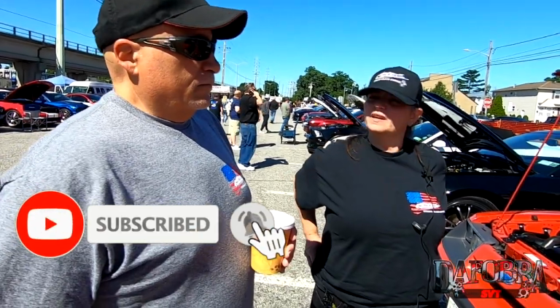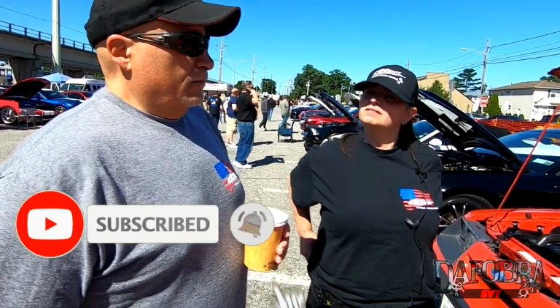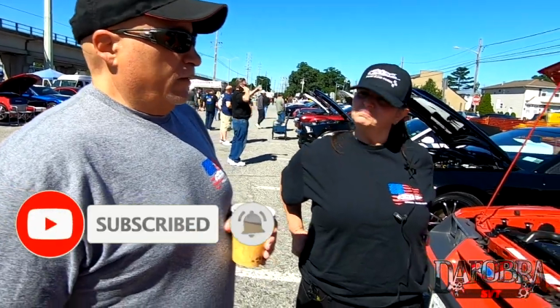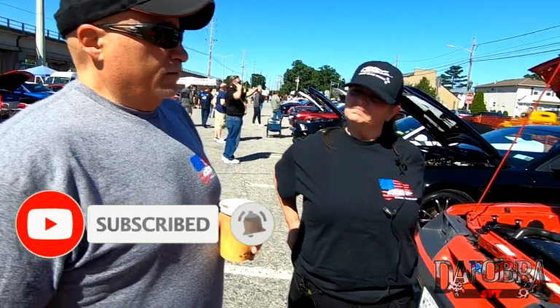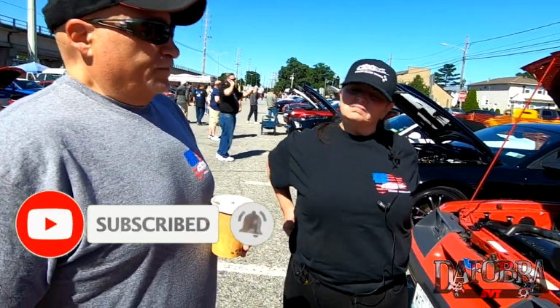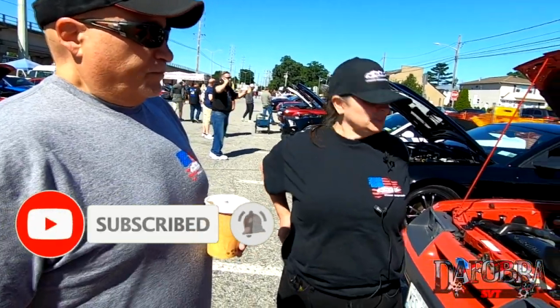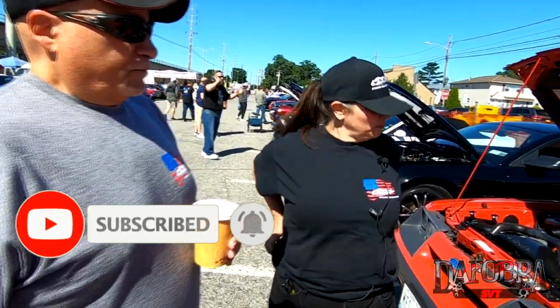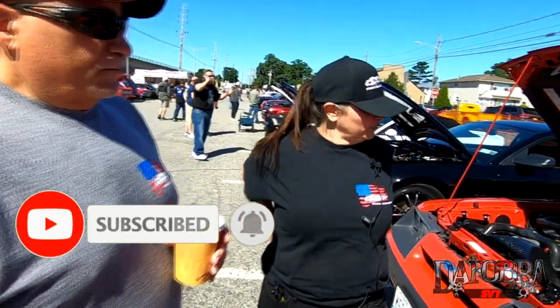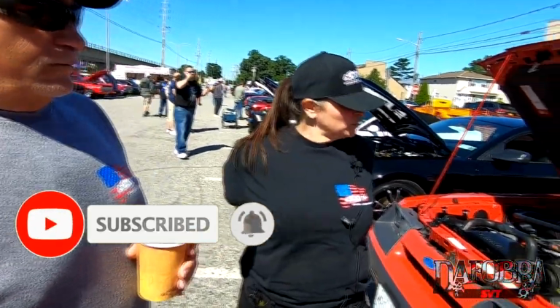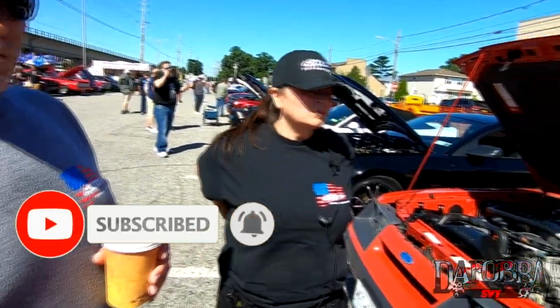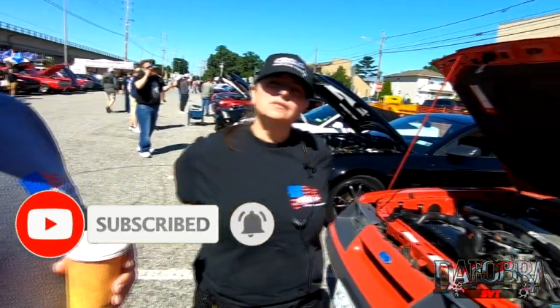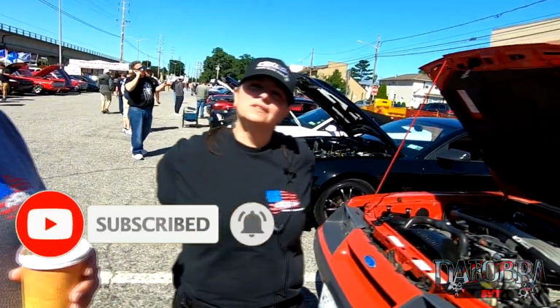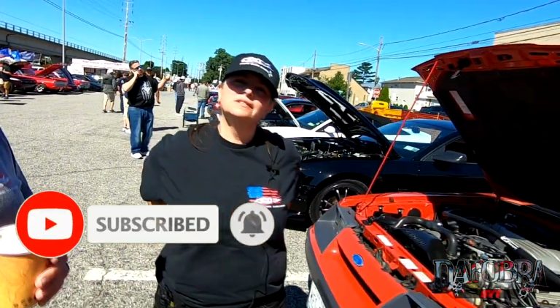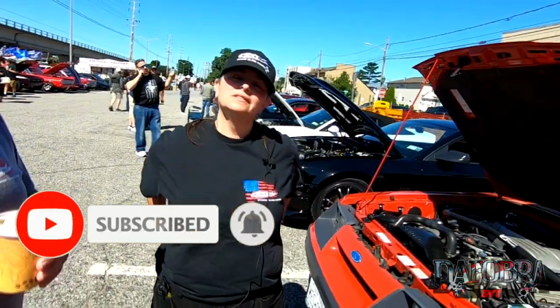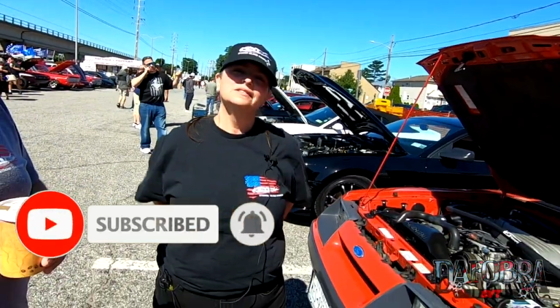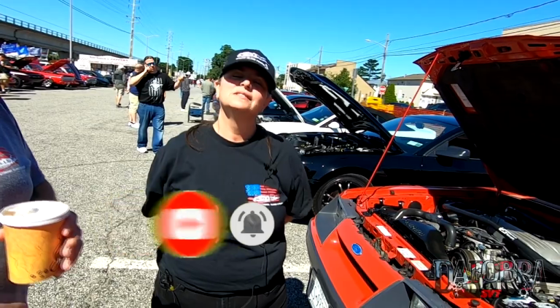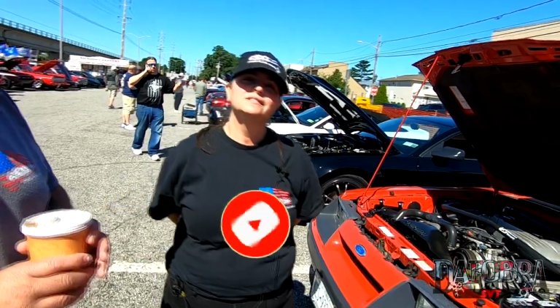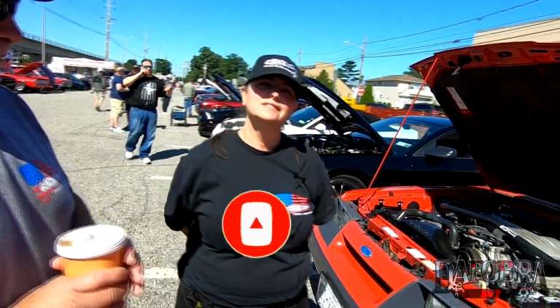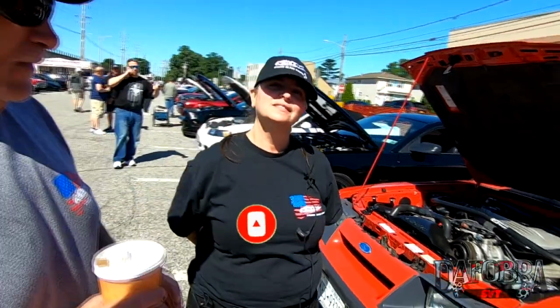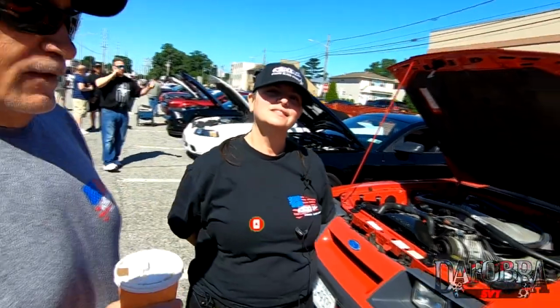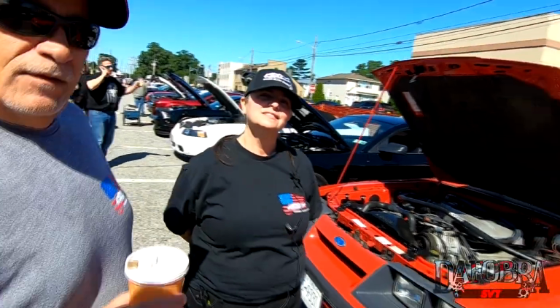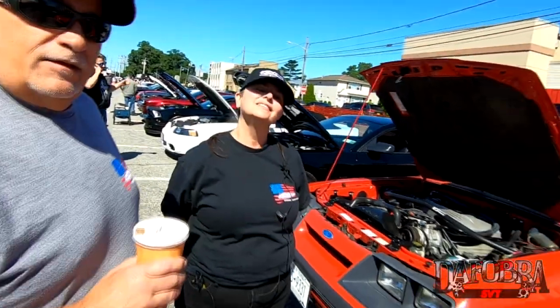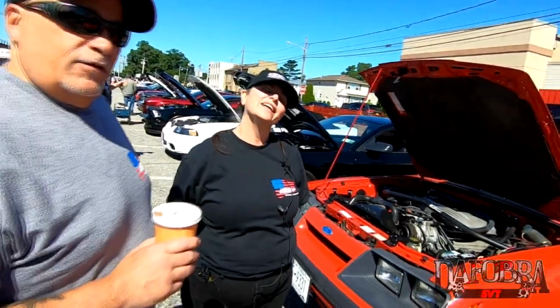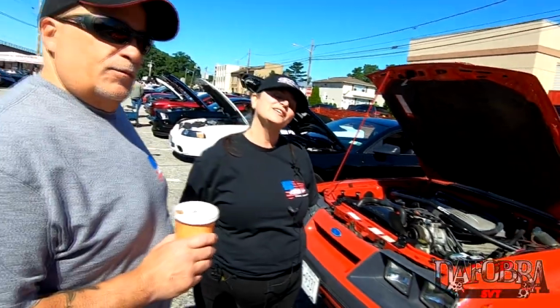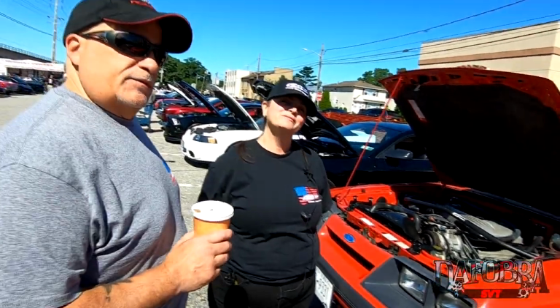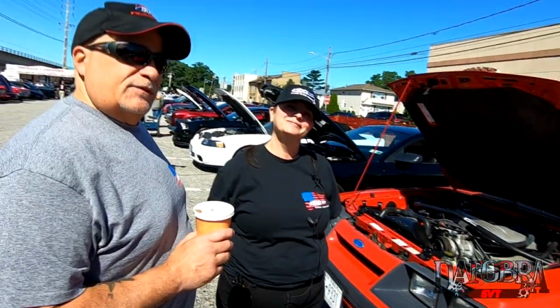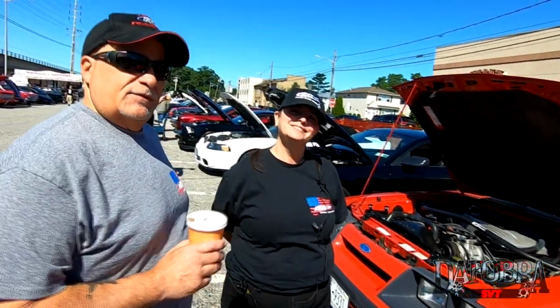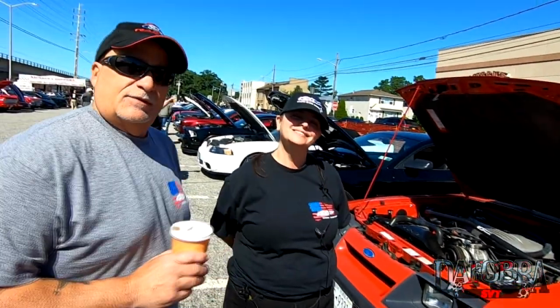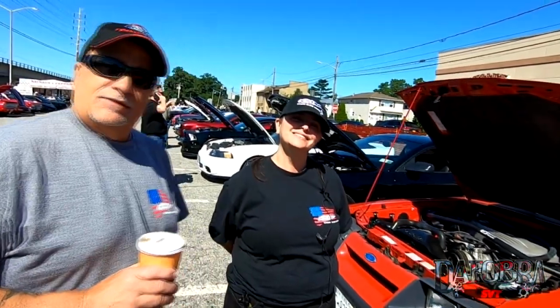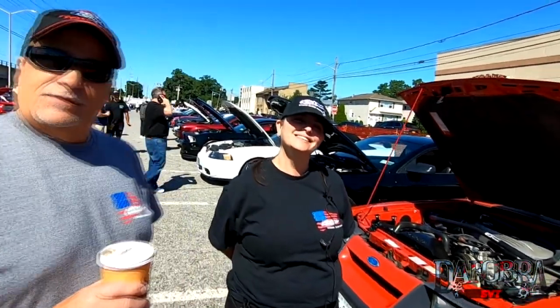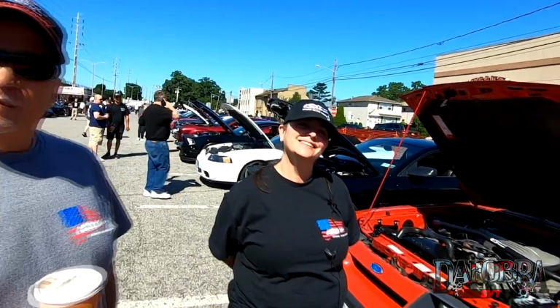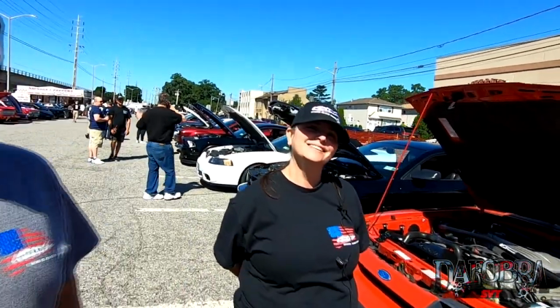They did a beautiful job. Thank you for sharing your car with us — she's beautiful. Thank you!